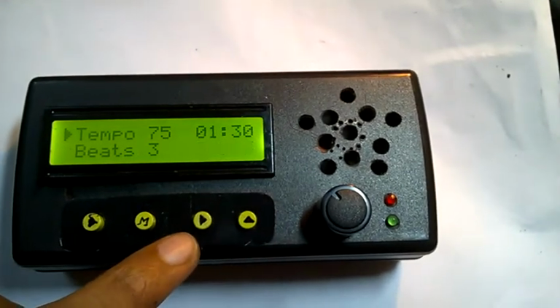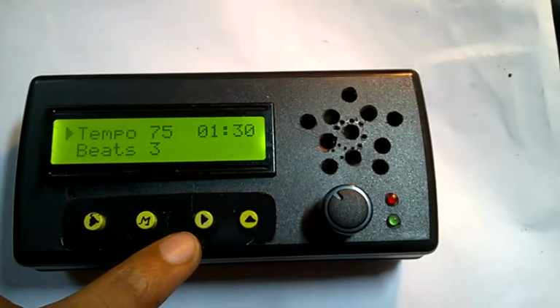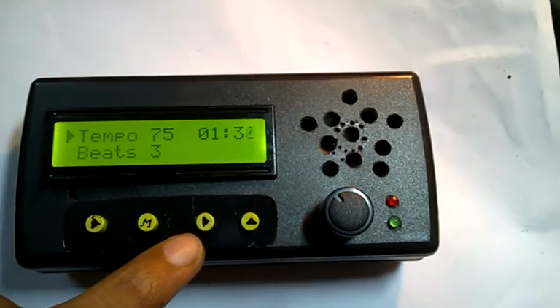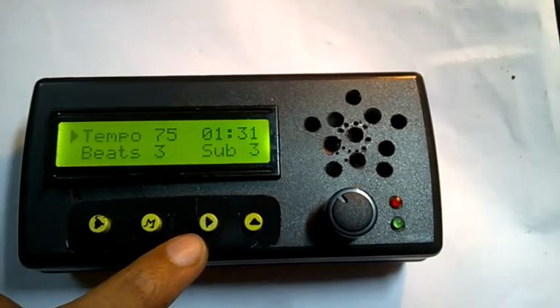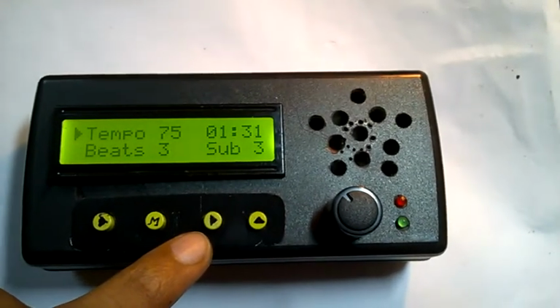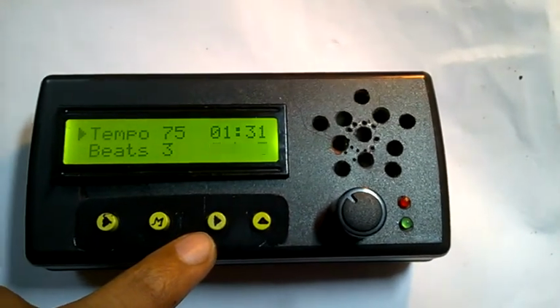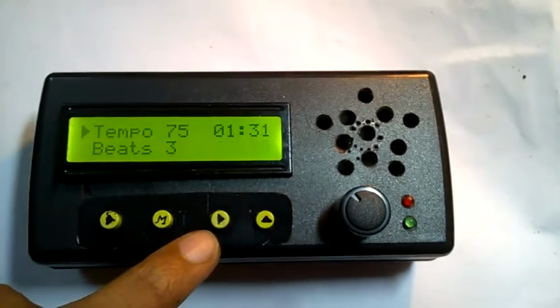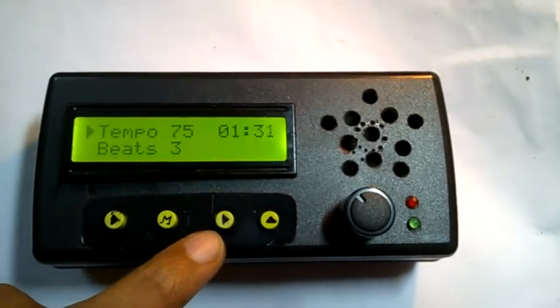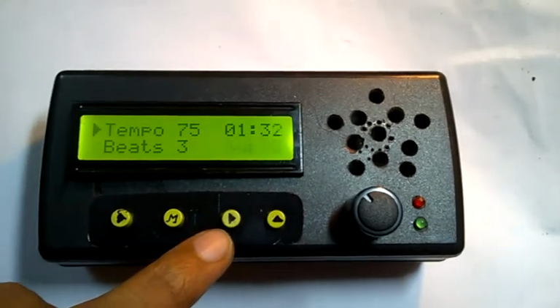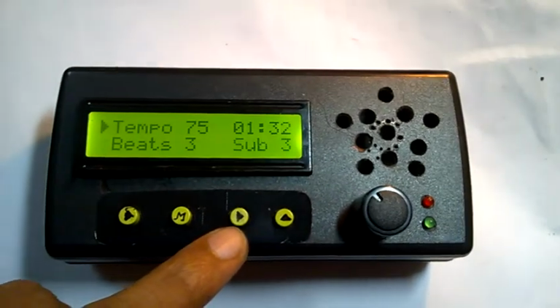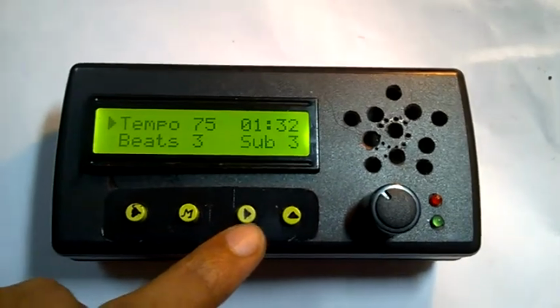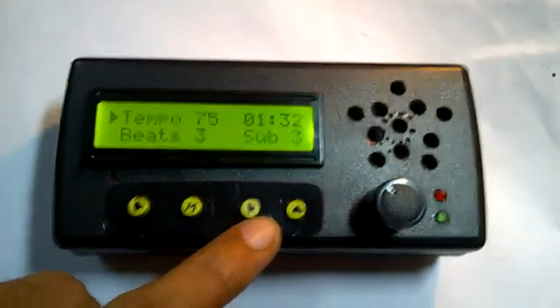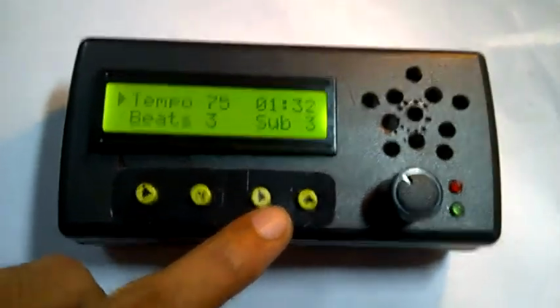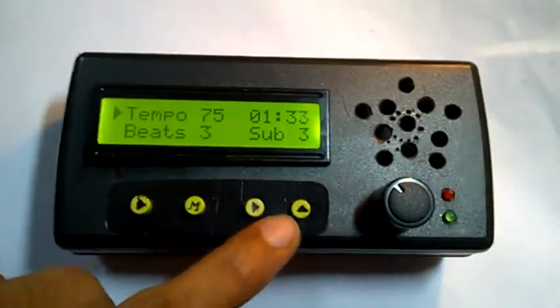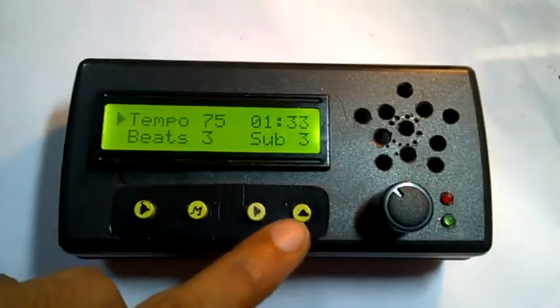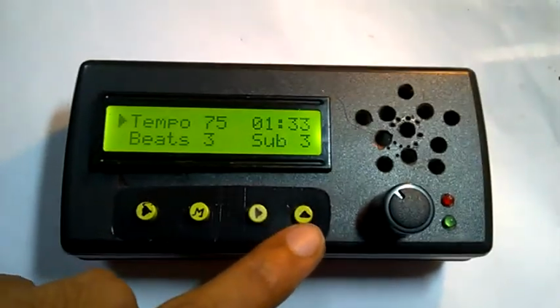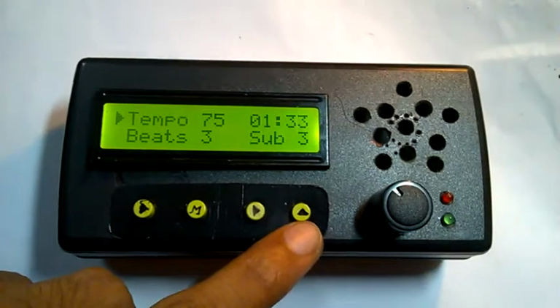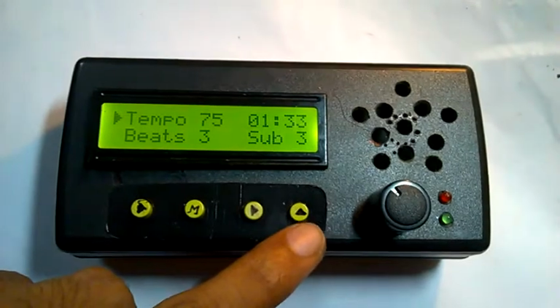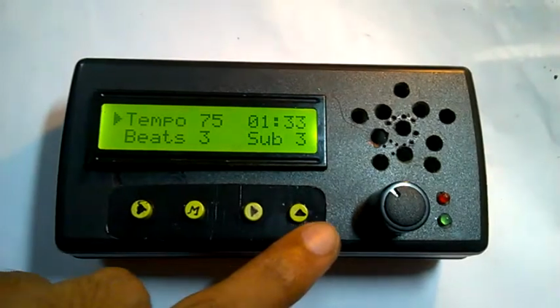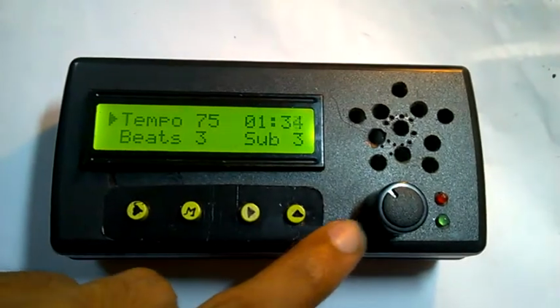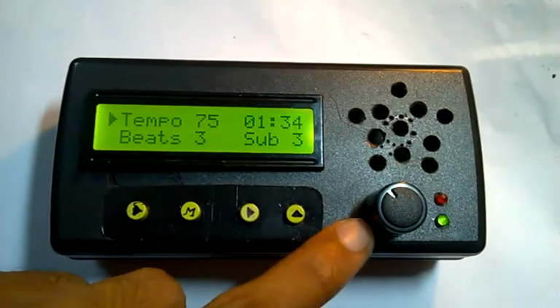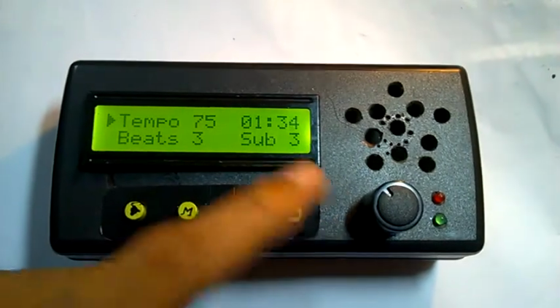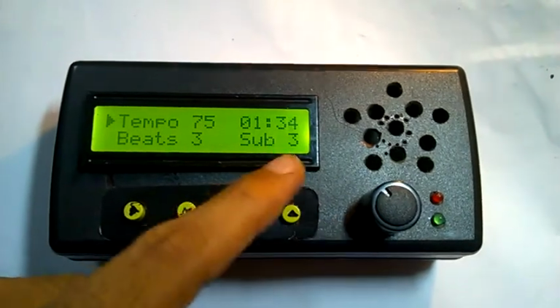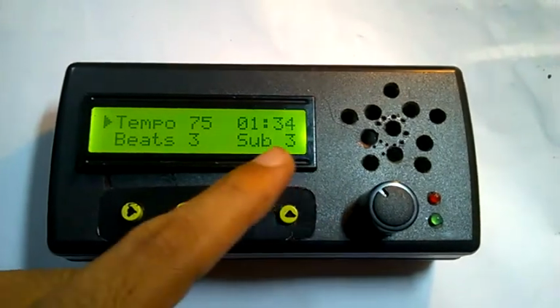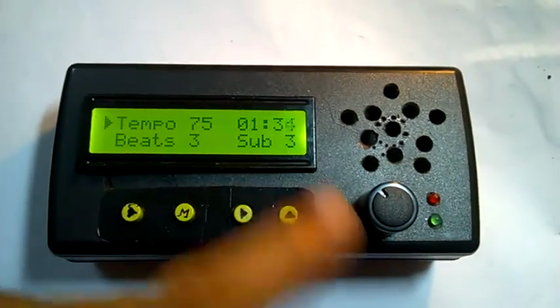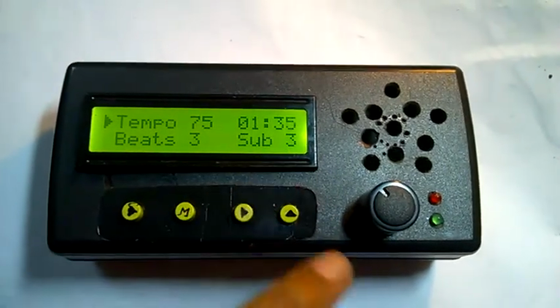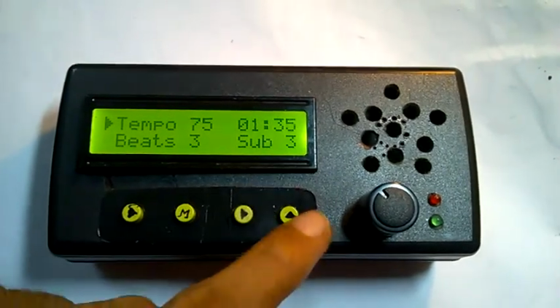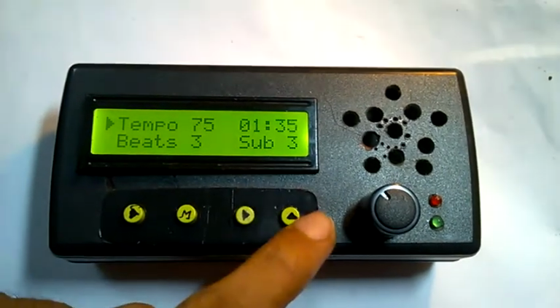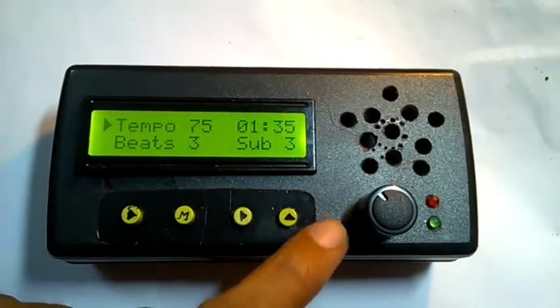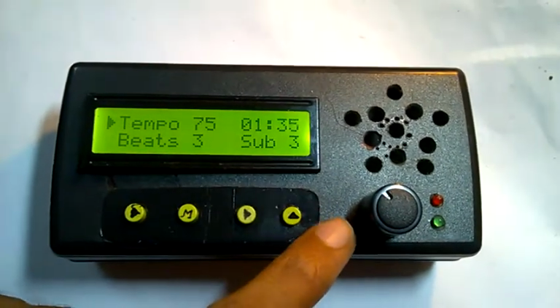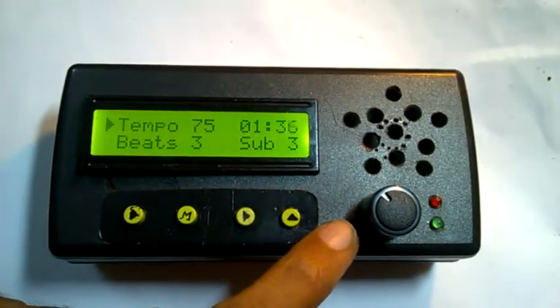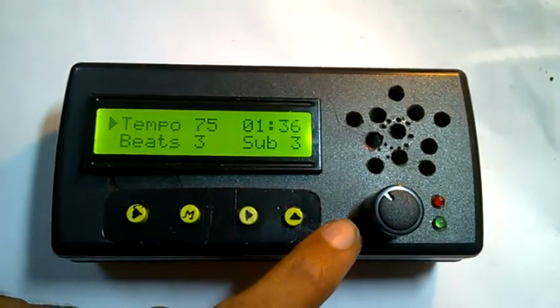If you press the mode button twice, it goes to subdivisions mode — that is, every beat is subdivided into the given value.